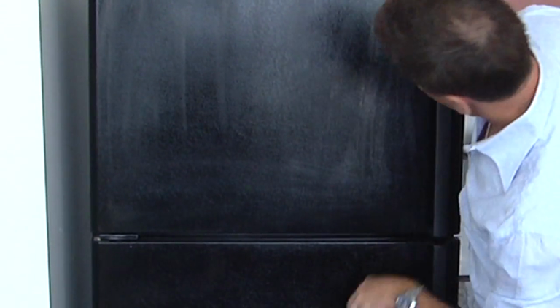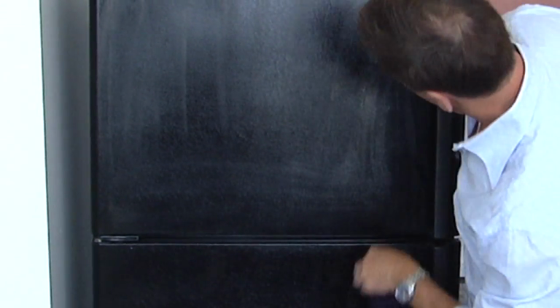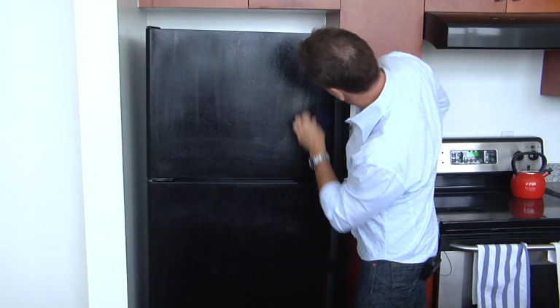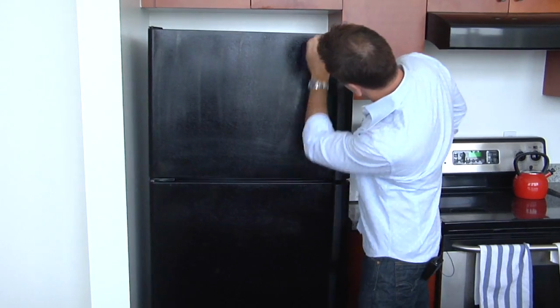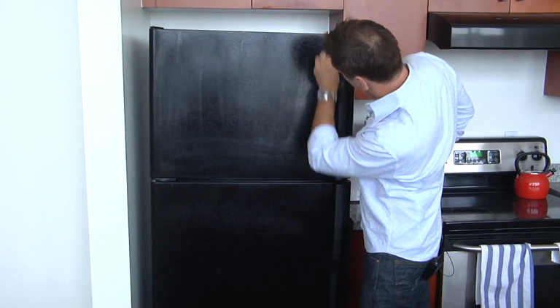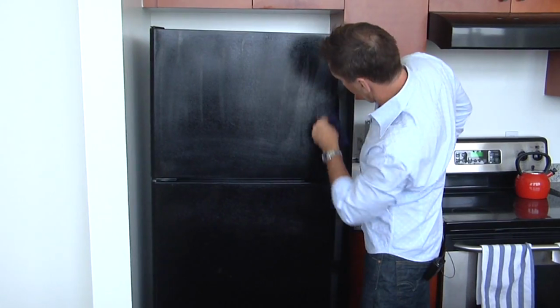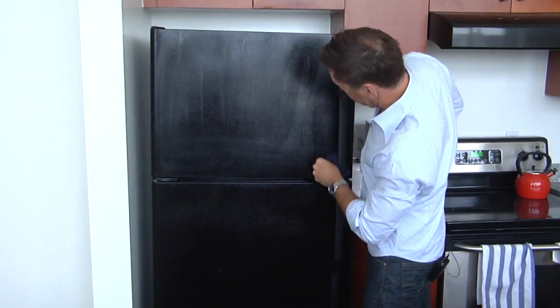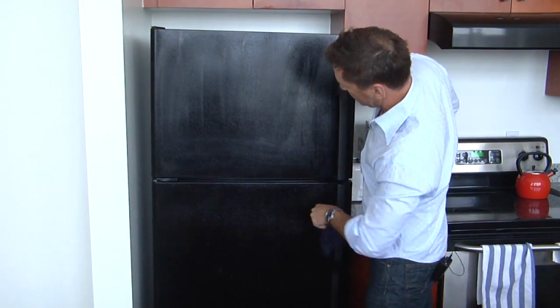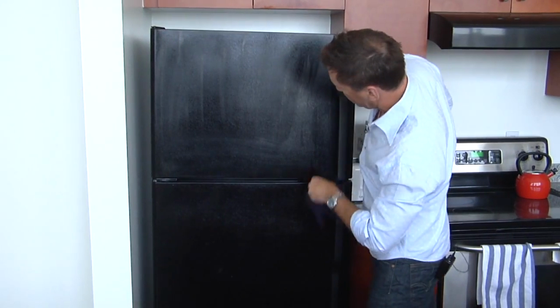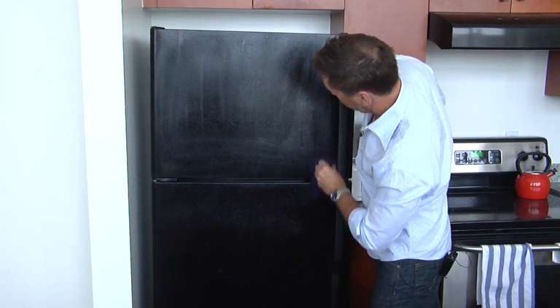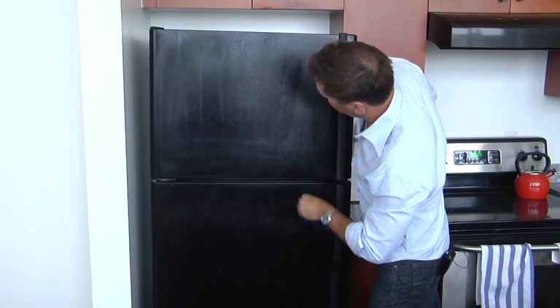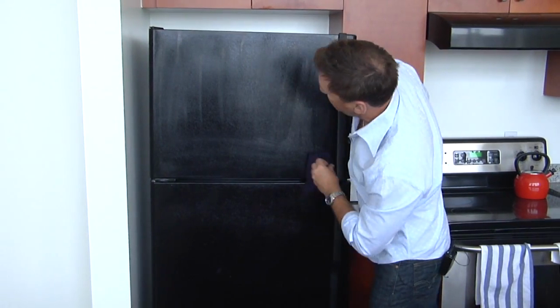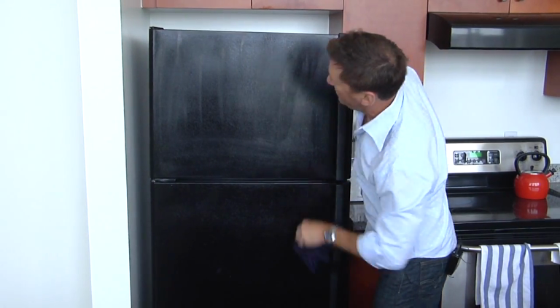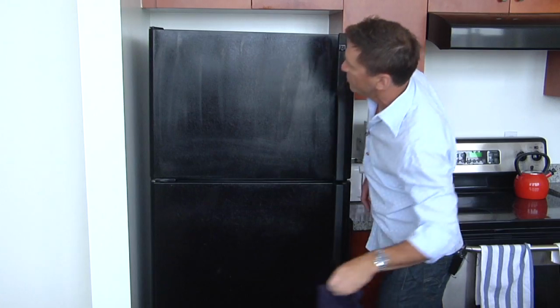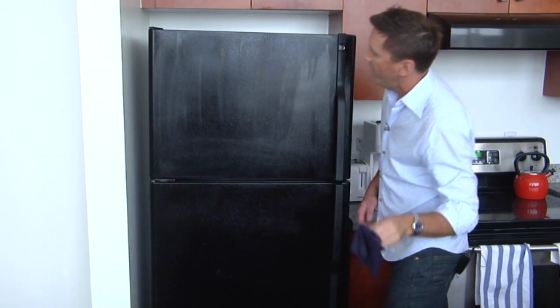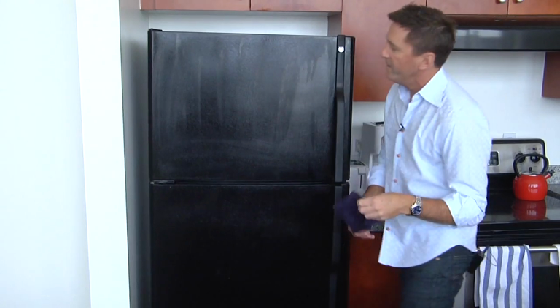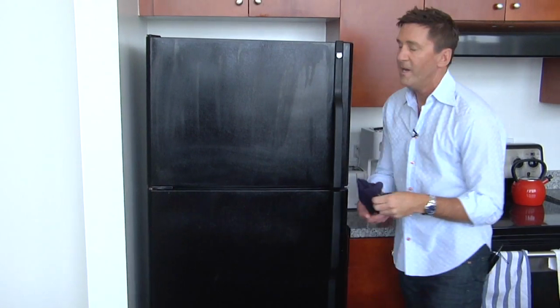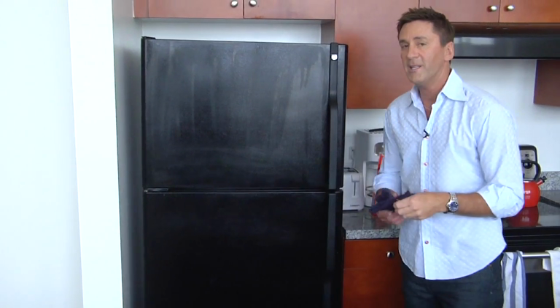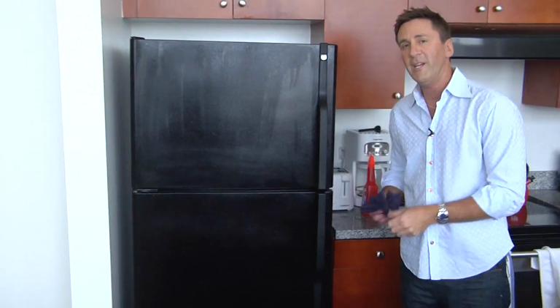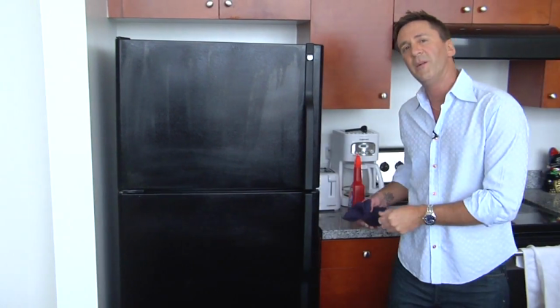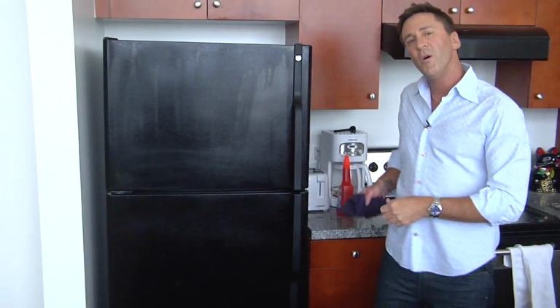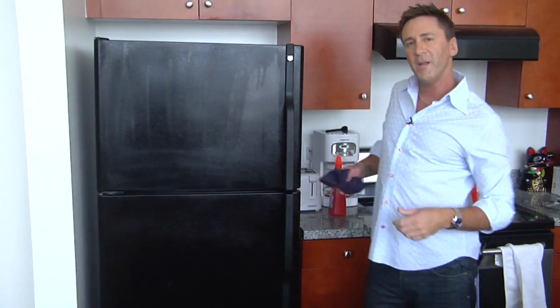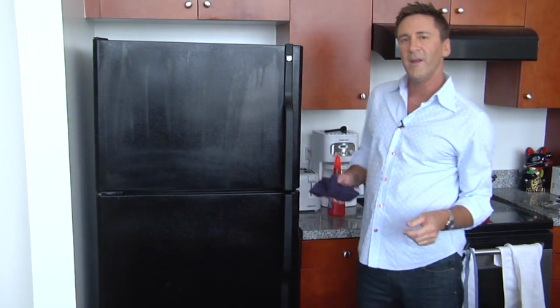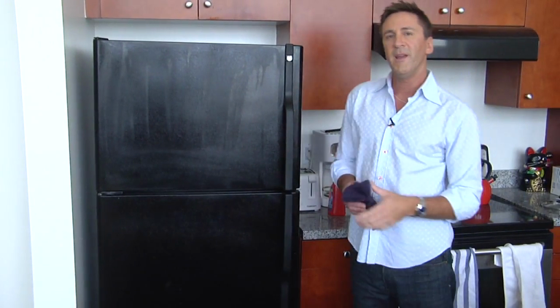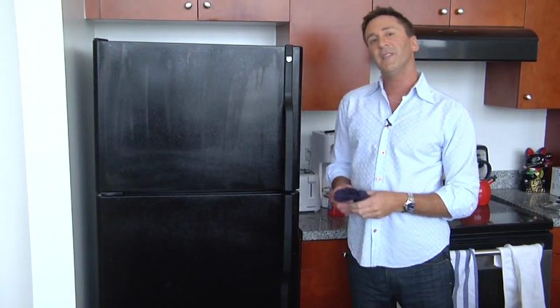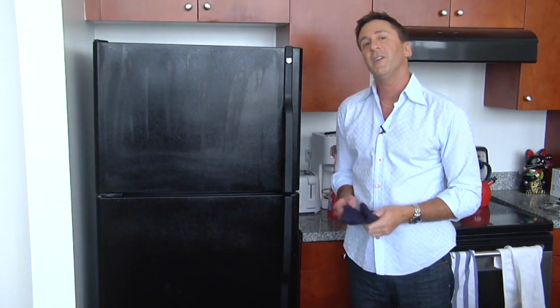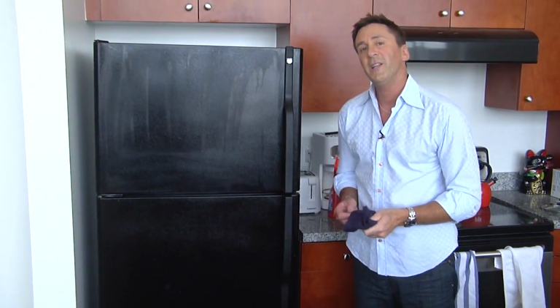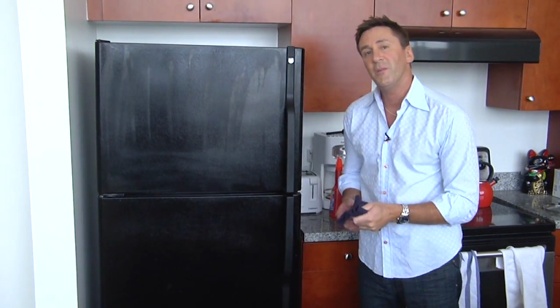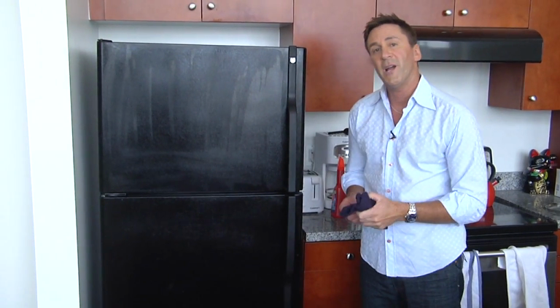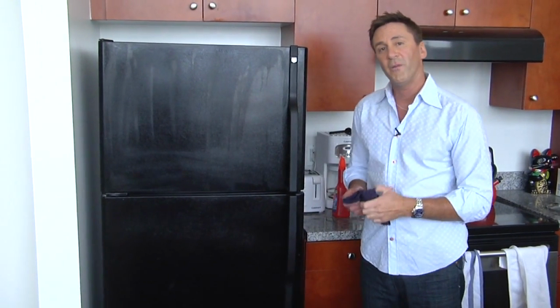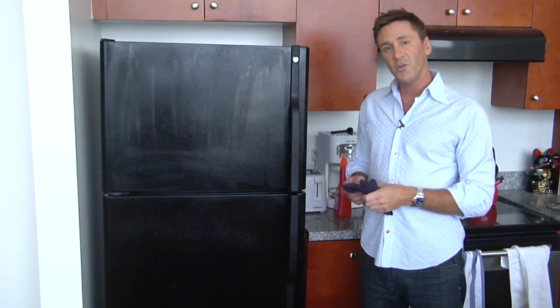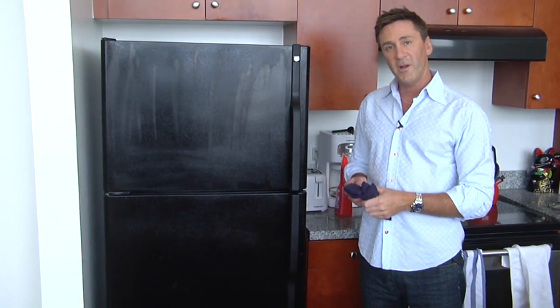It's going to dry — it's streaking a little bit — but it'll dry to a nice clean finish in a moment. And that's how you clean a black refrigerator.